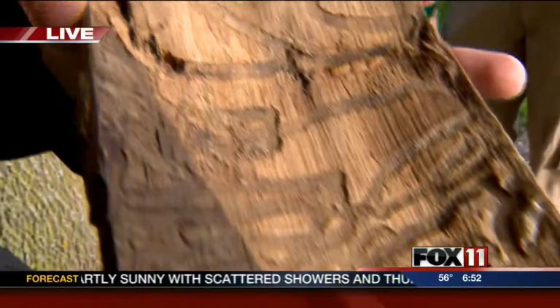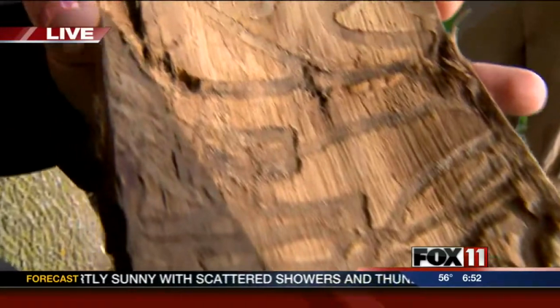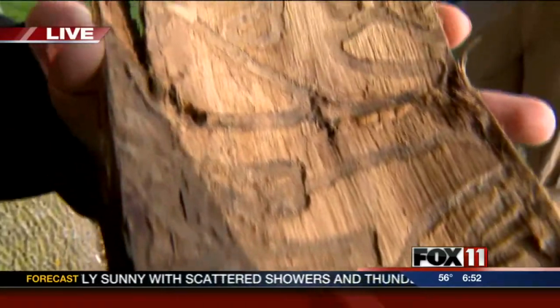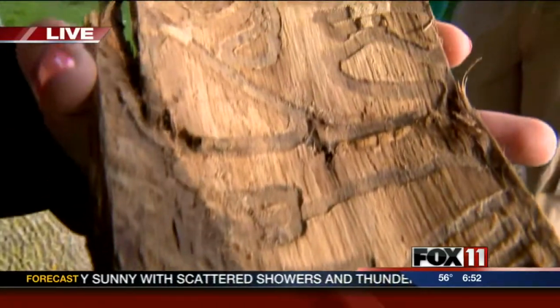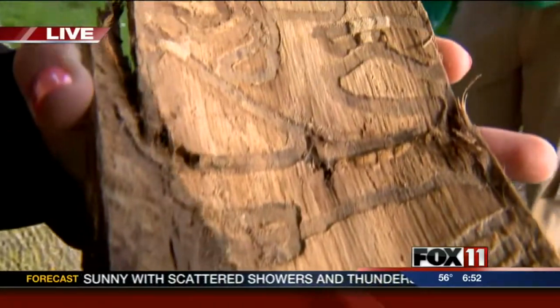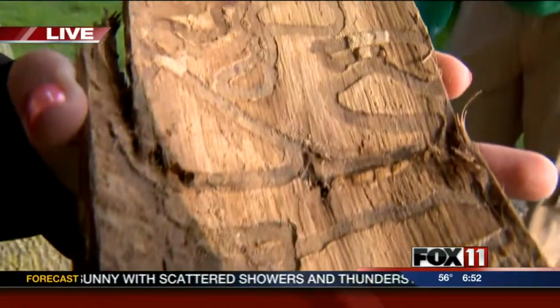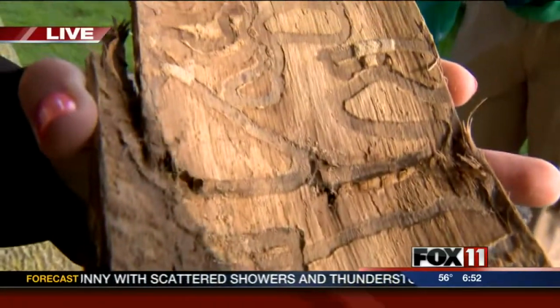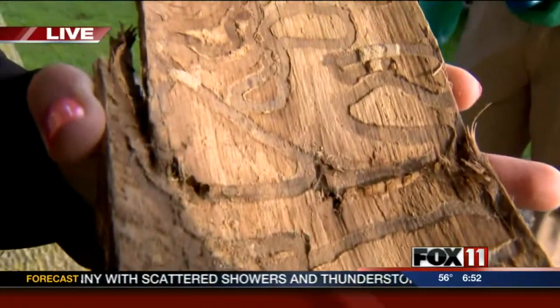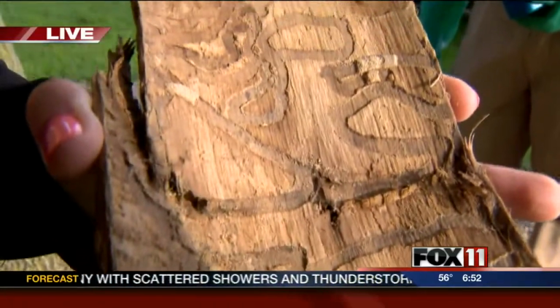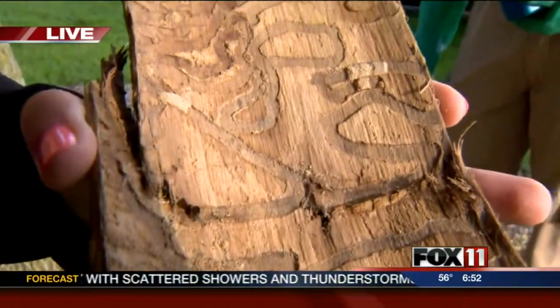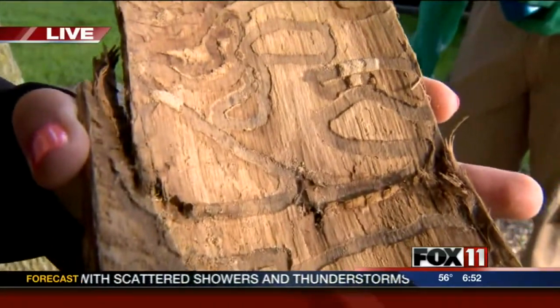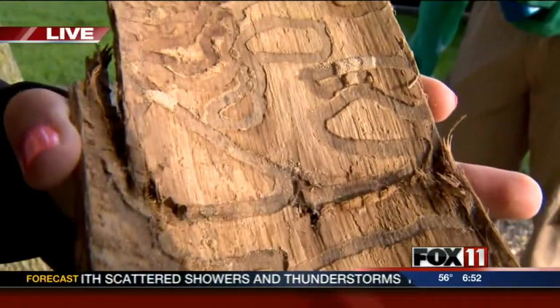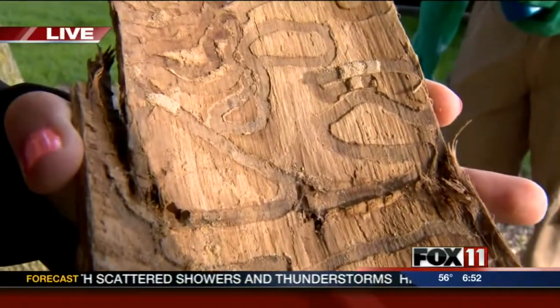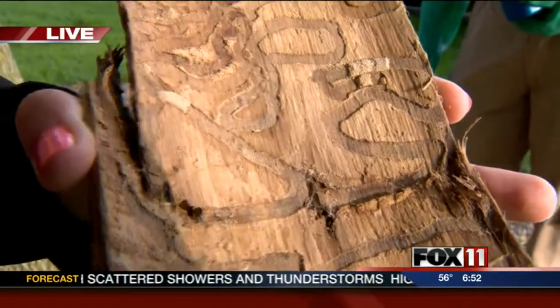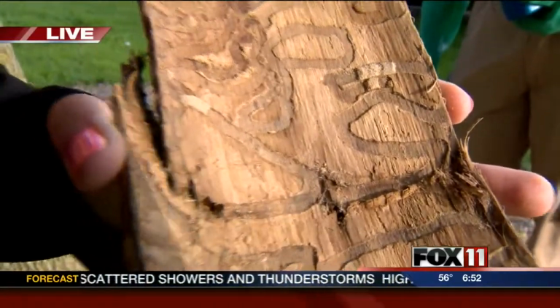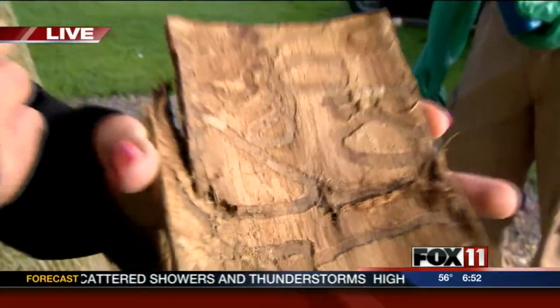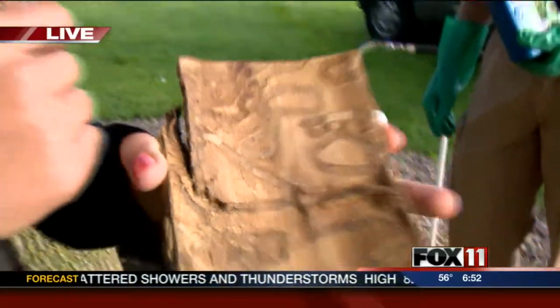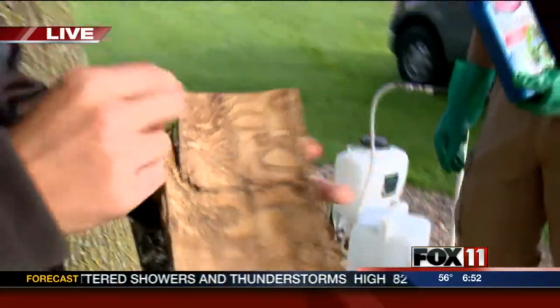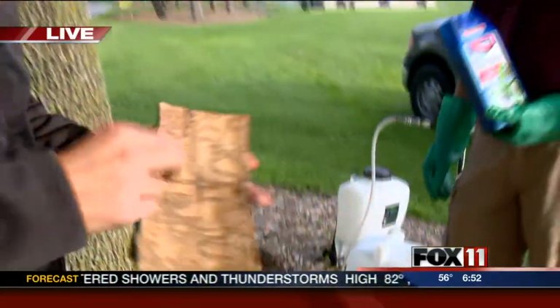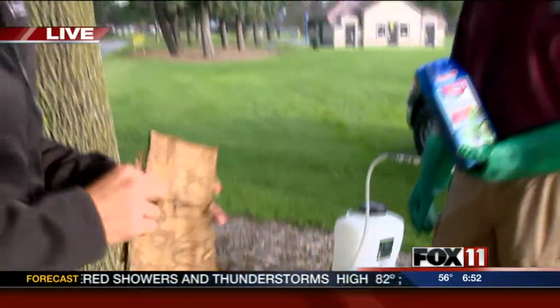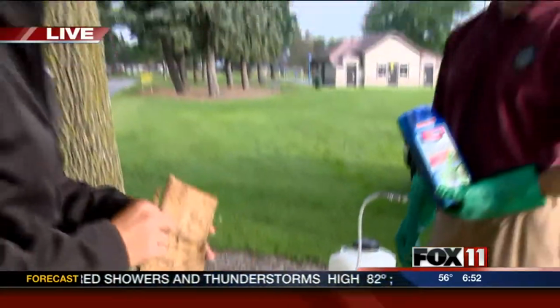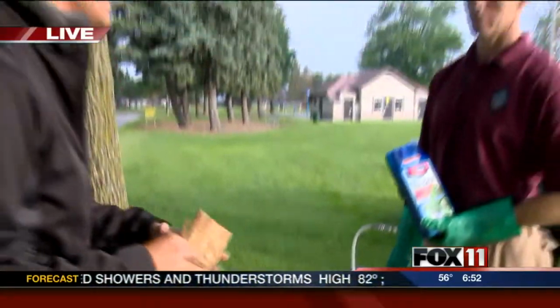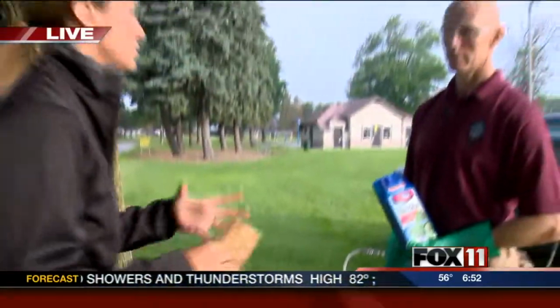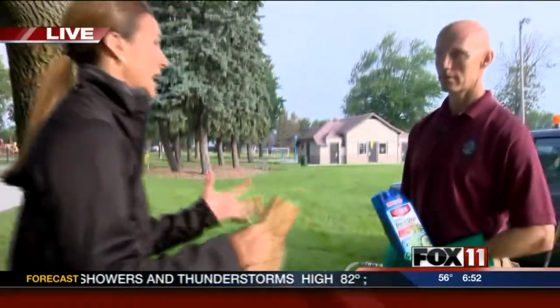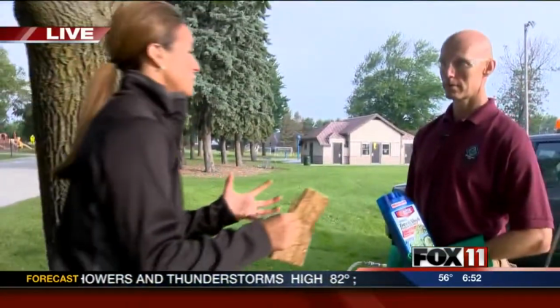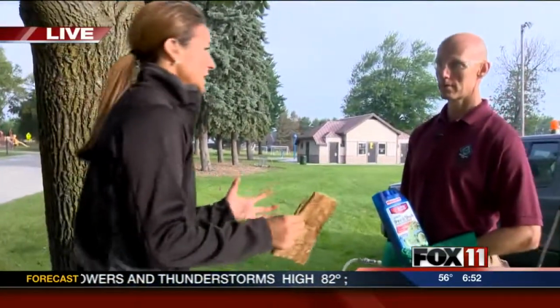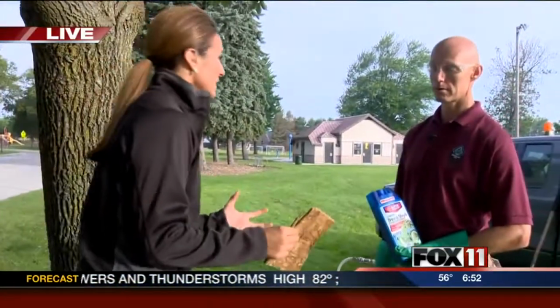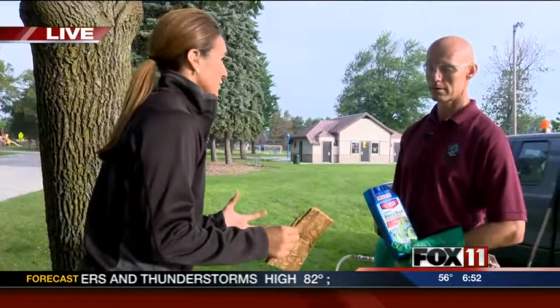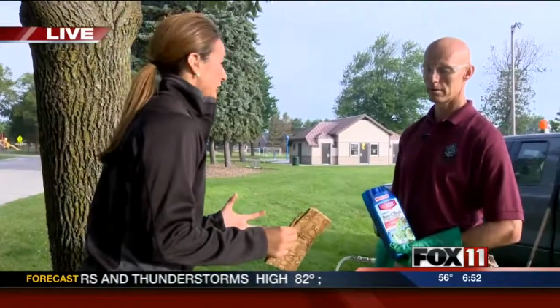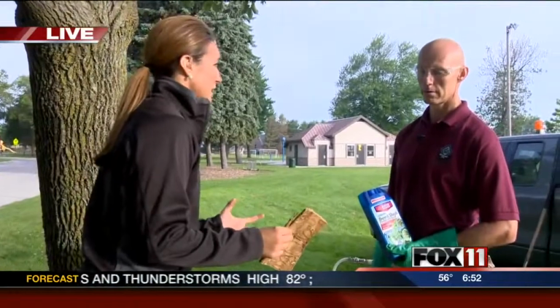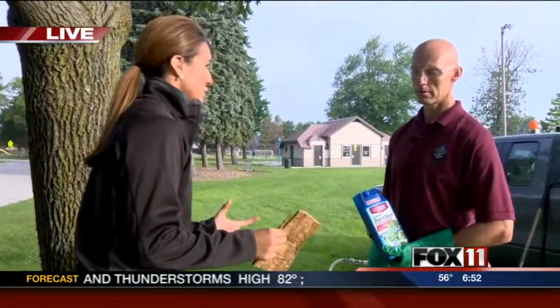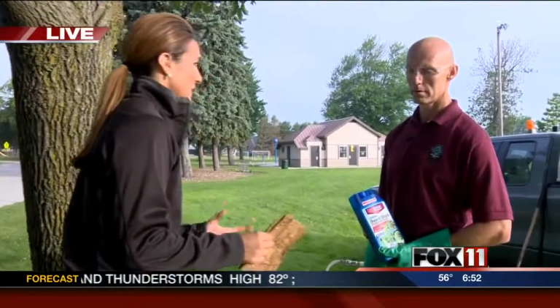They're in the Green Bay area and we have some tips for people on how to actually try to treat their ash trees.